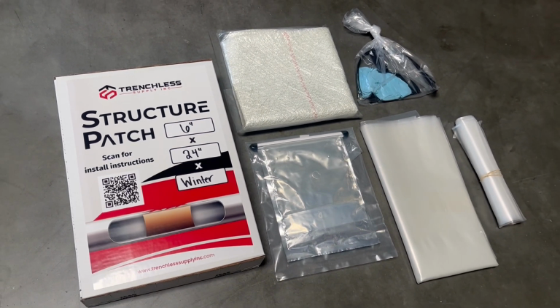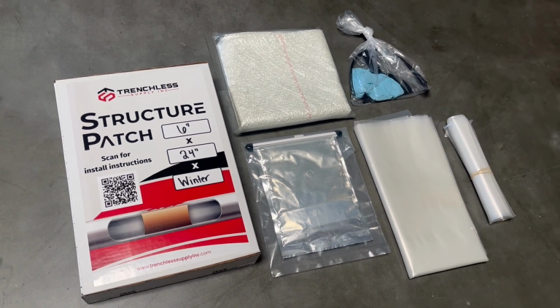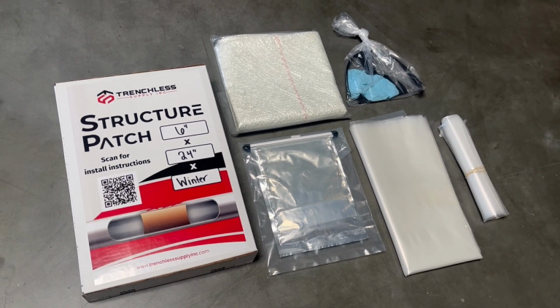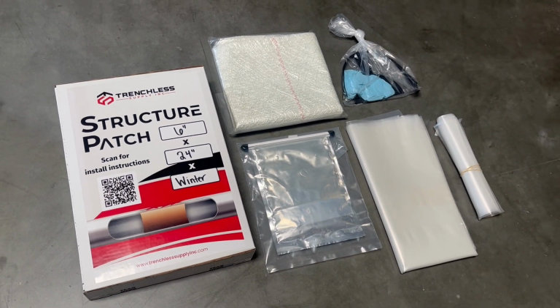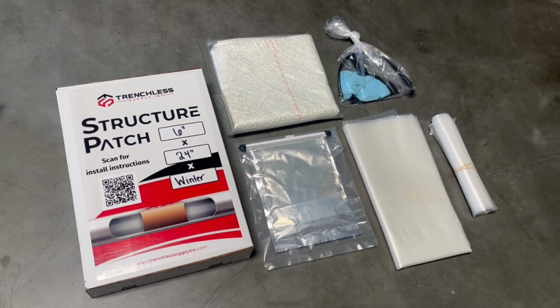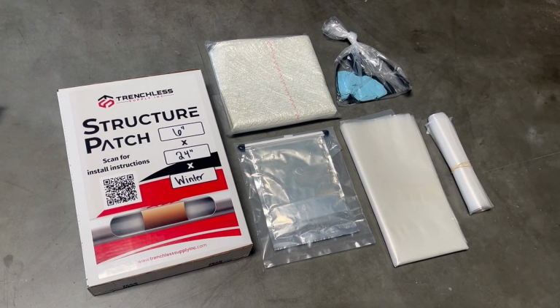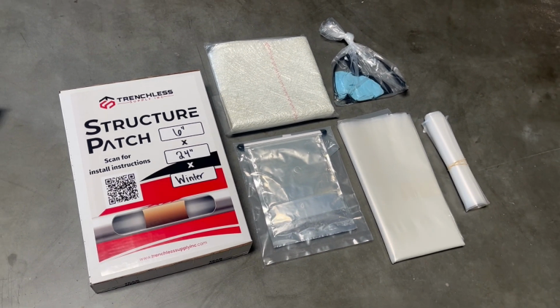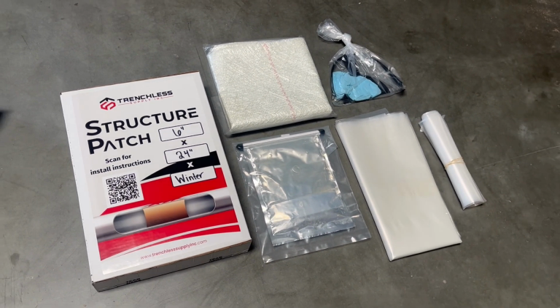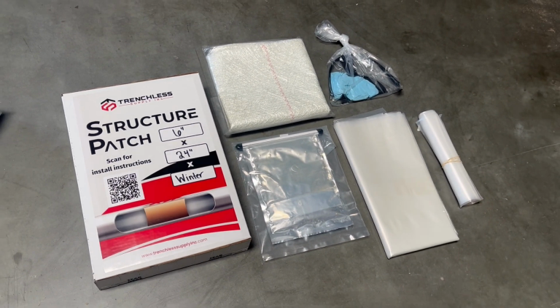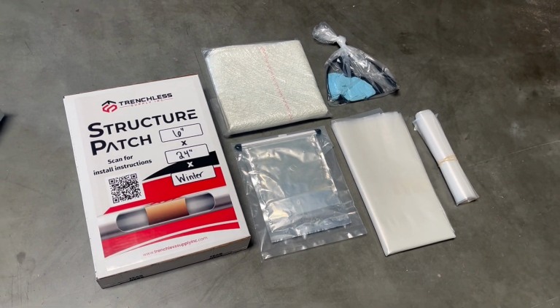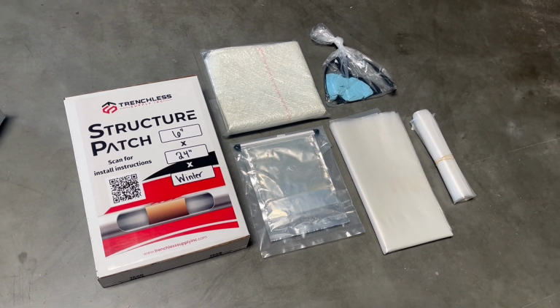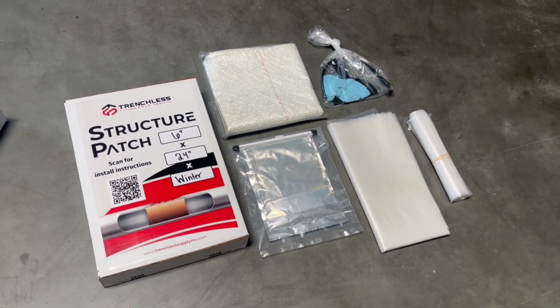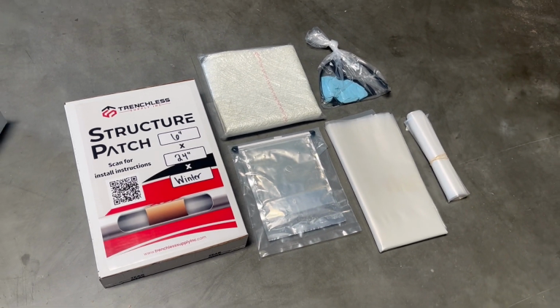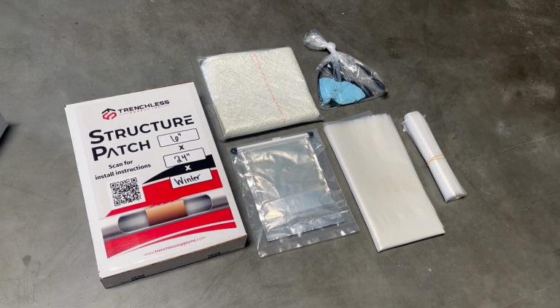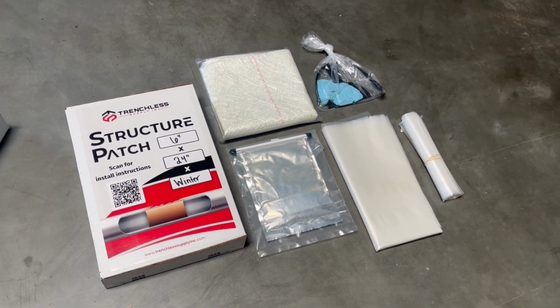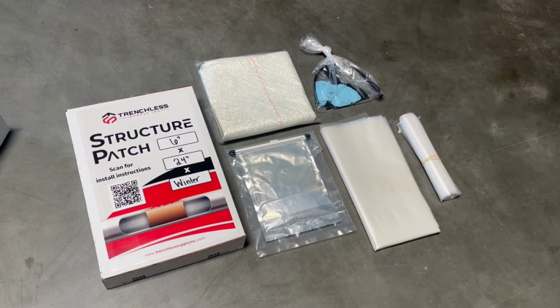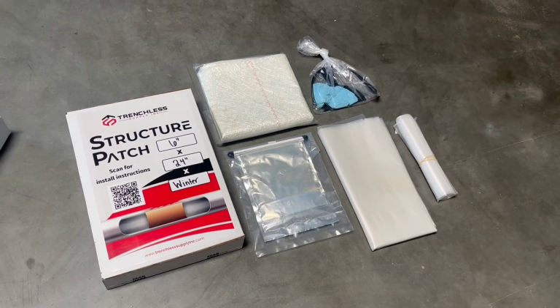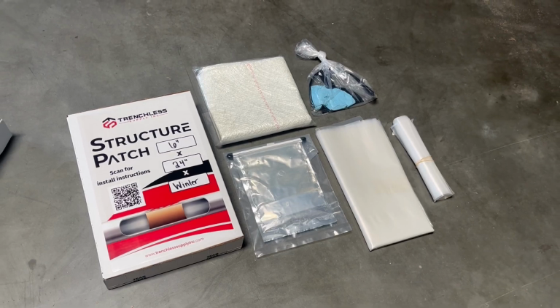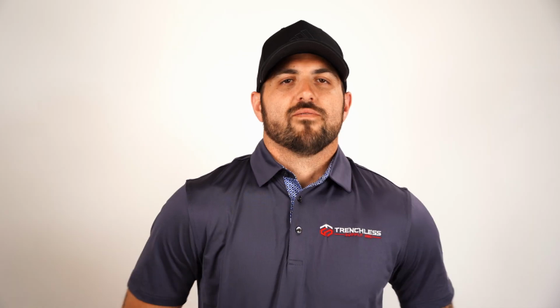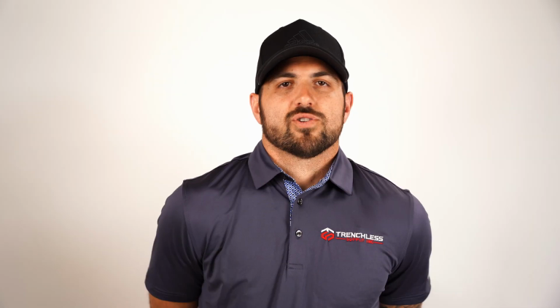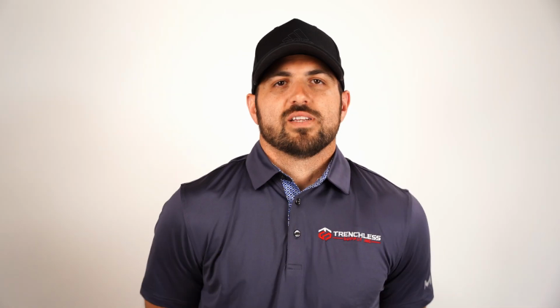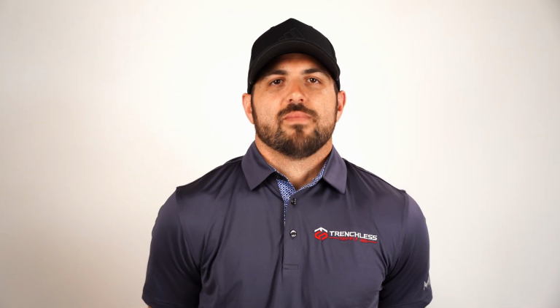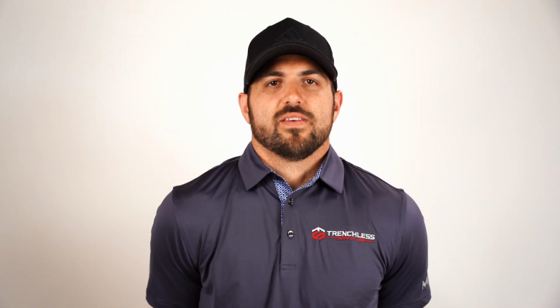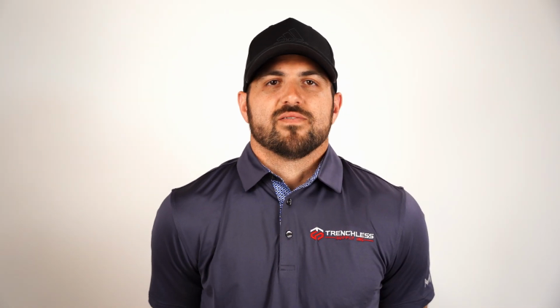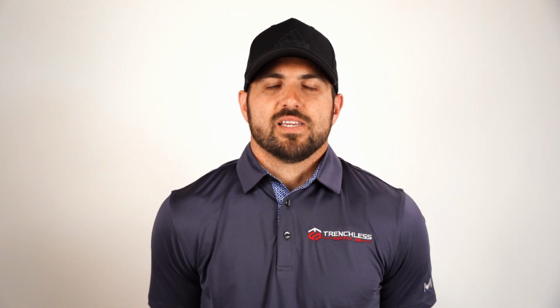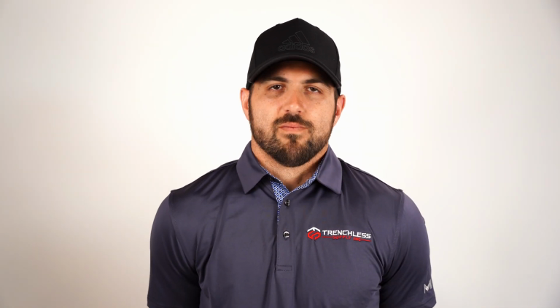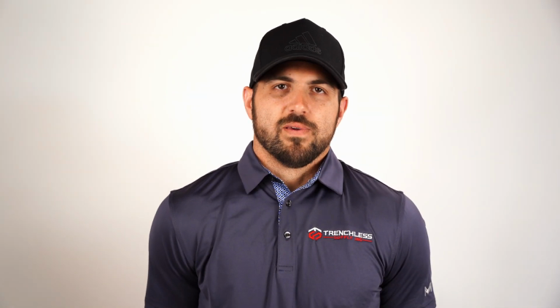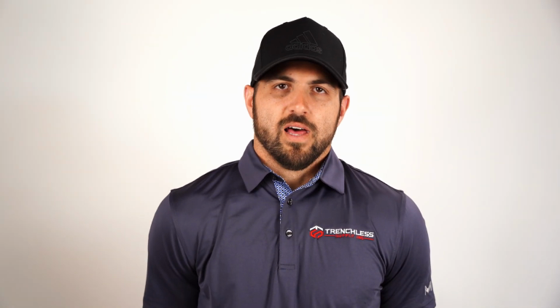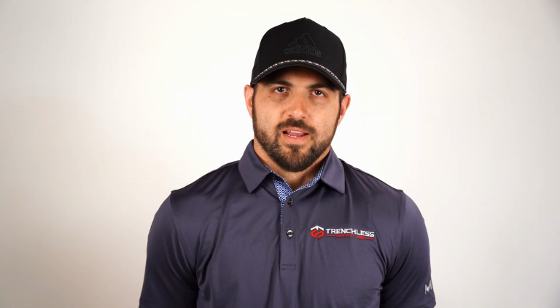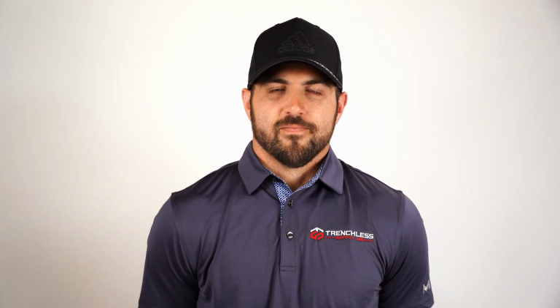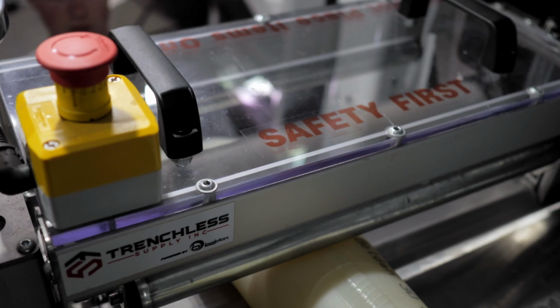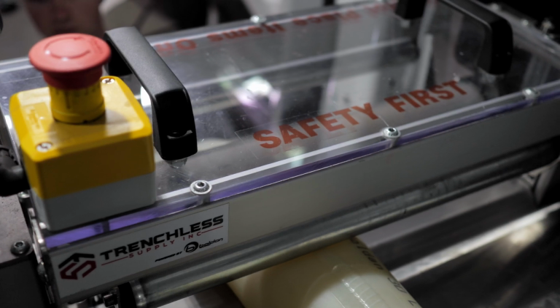Our simplified structural patch kit includes everything you would need to get started. This is a great way to get acclimated to working with resins.